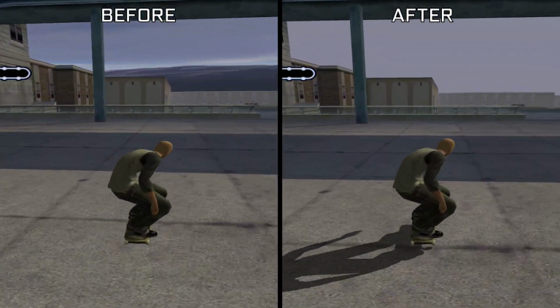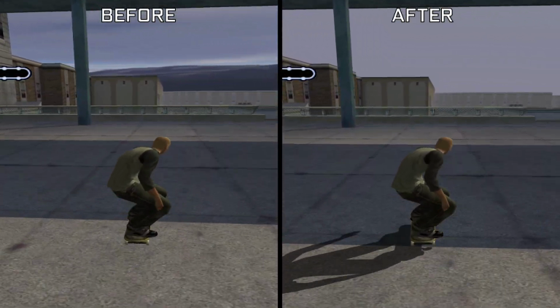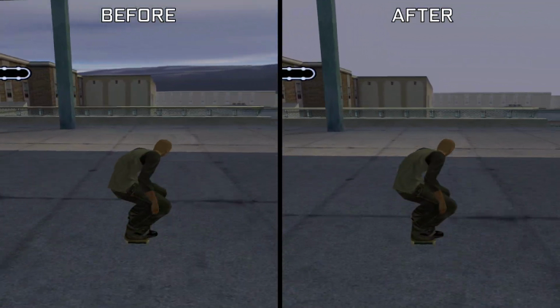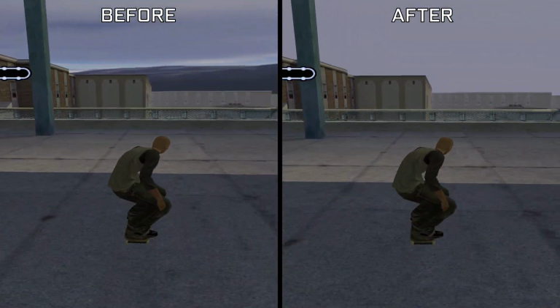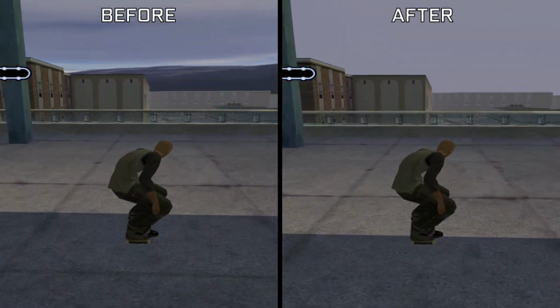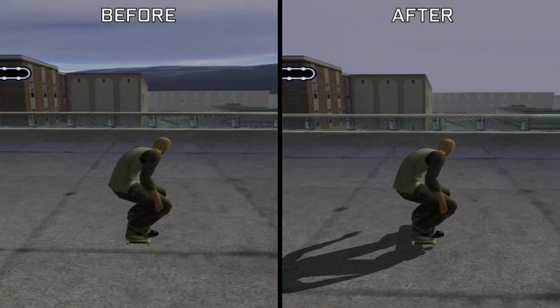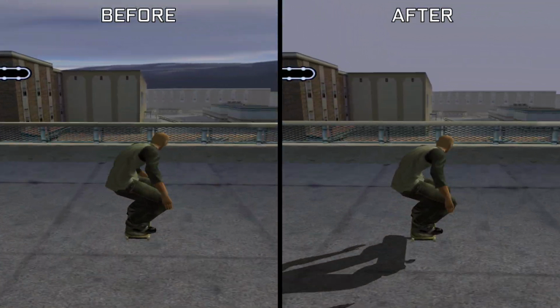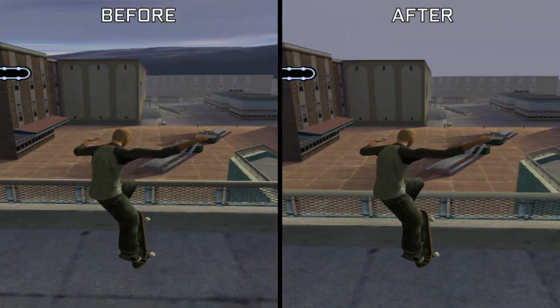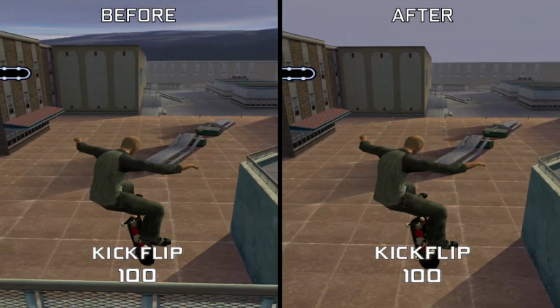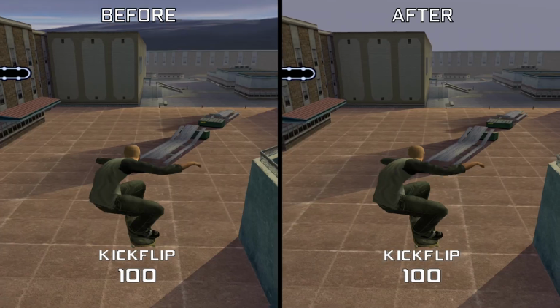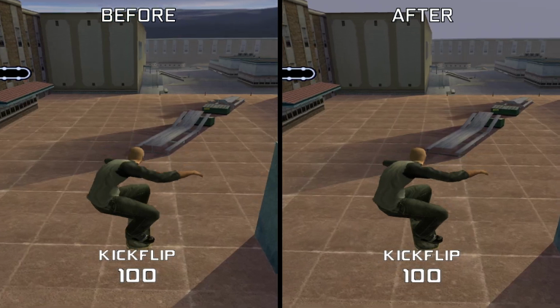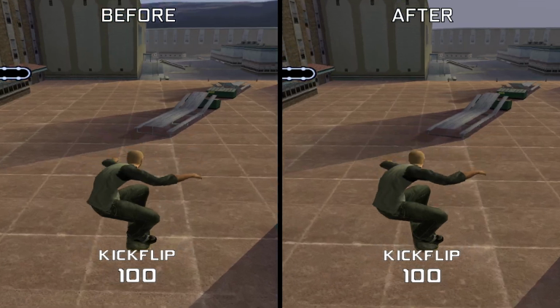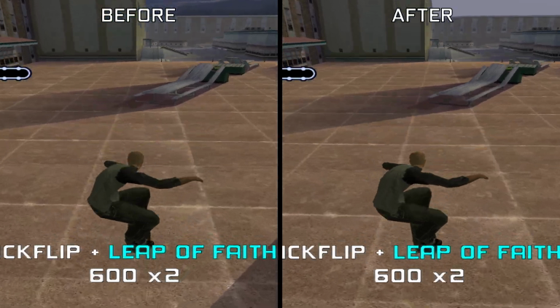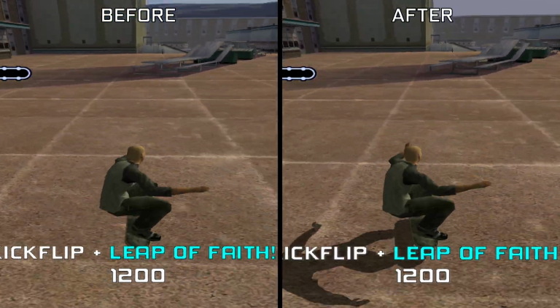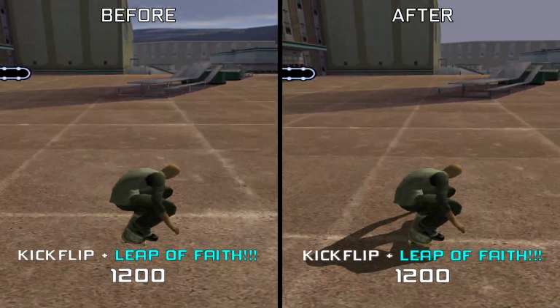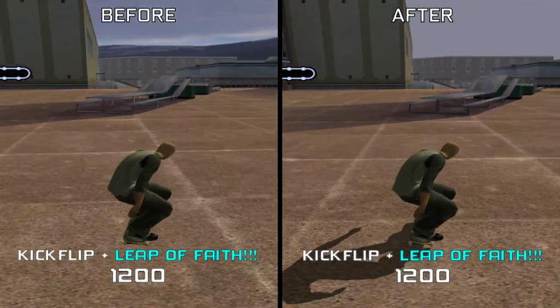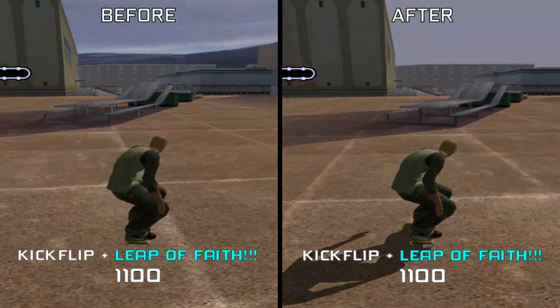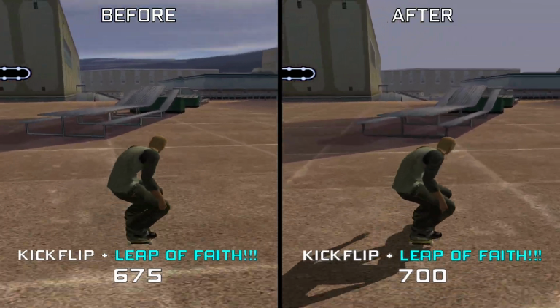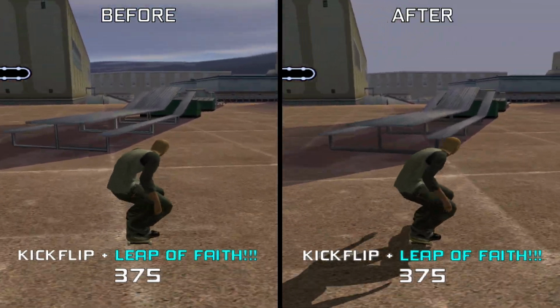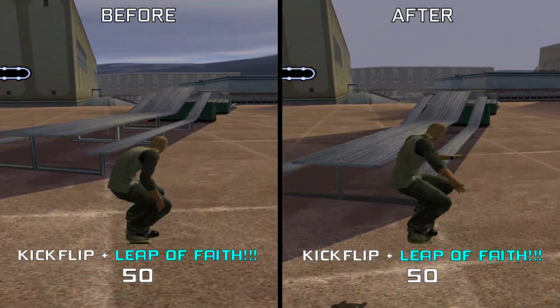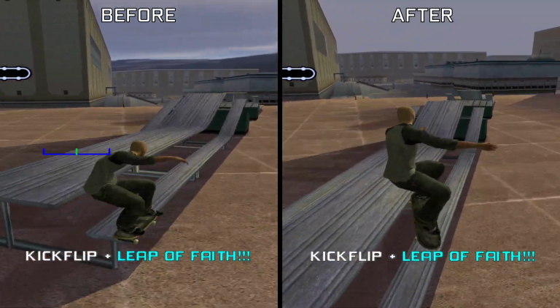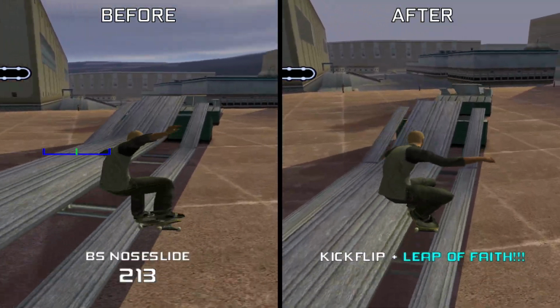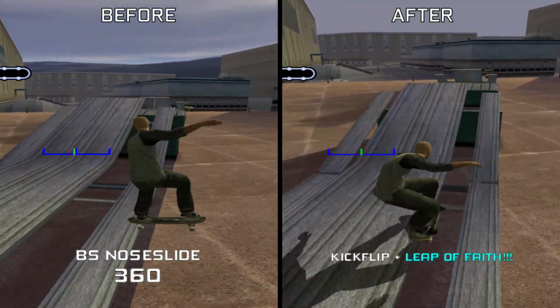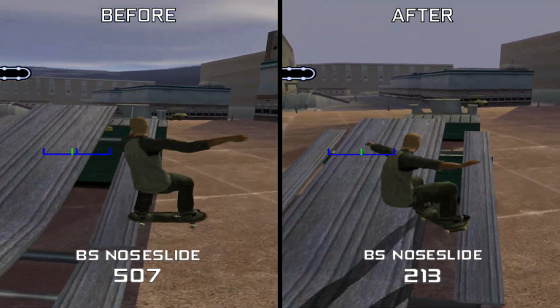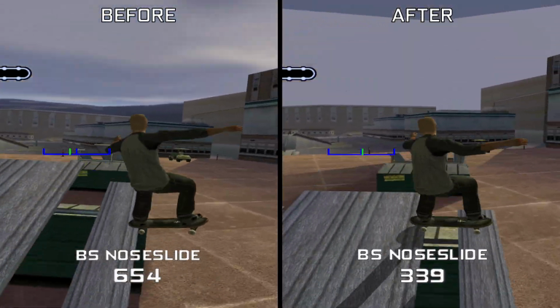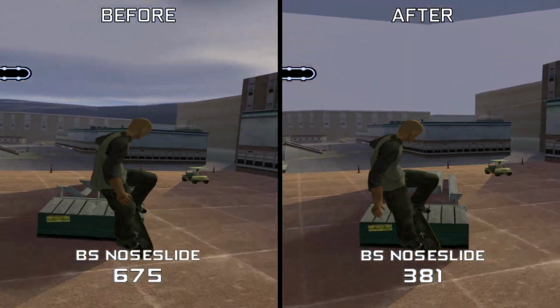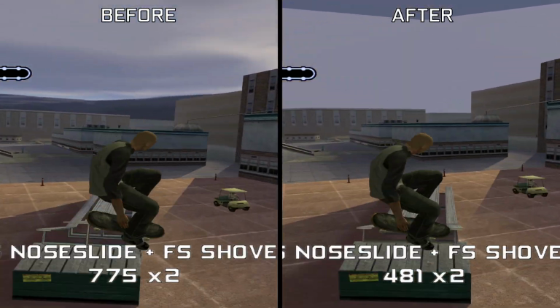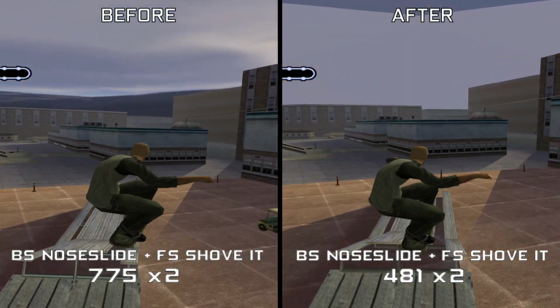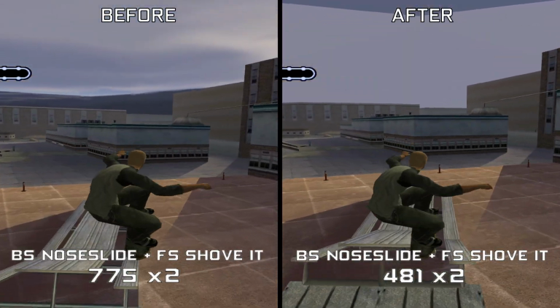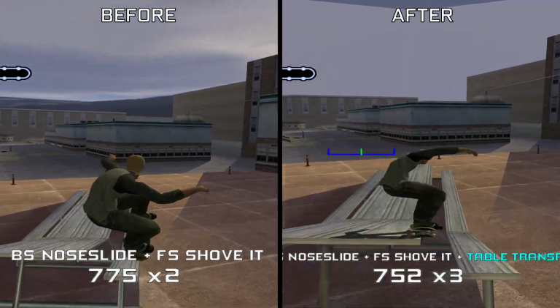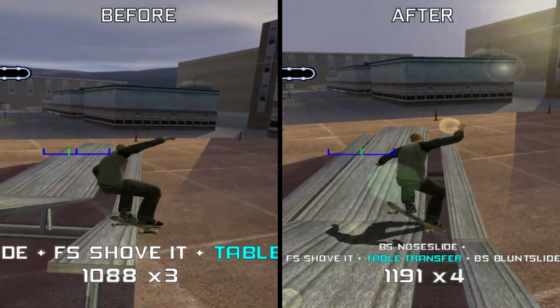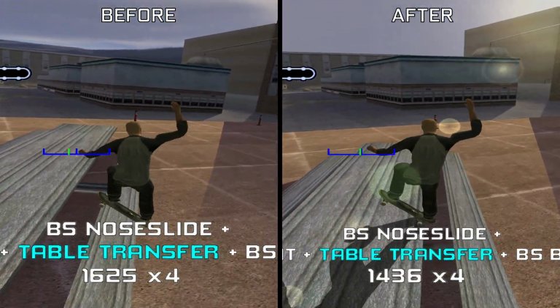Black Stone: Magic and Steel is now able to progress past the first level. Some later updates to this refactoring also fixed some of the rendering in Need for Speed Hot Pursuit 2 and the shadows in both Tony Hawk's Pro Skater 2X and NASCAR Heat 2002.